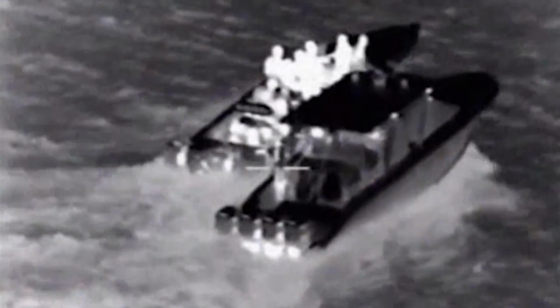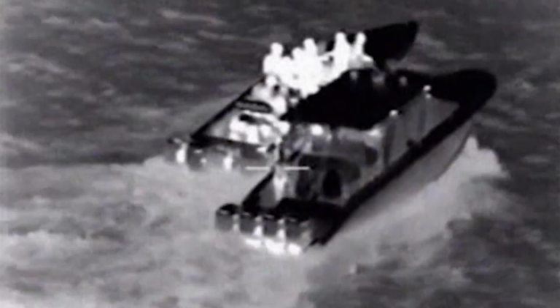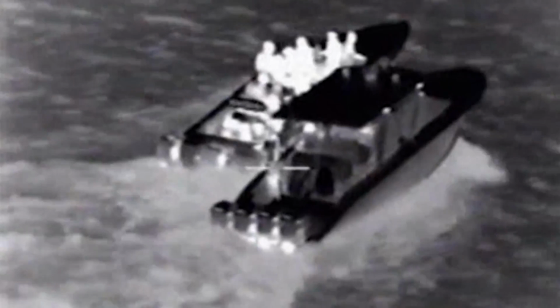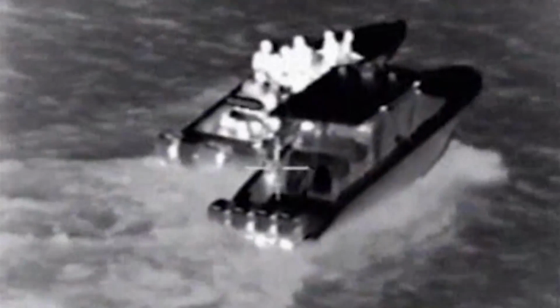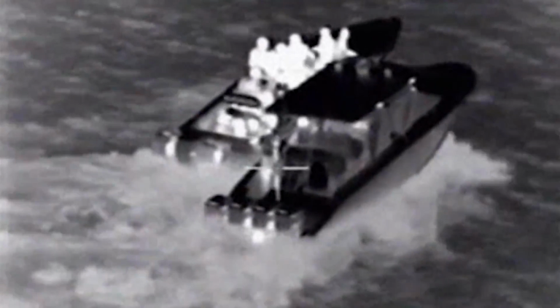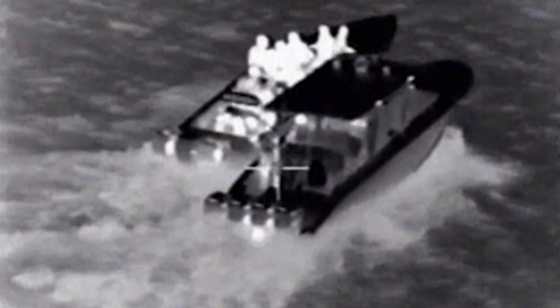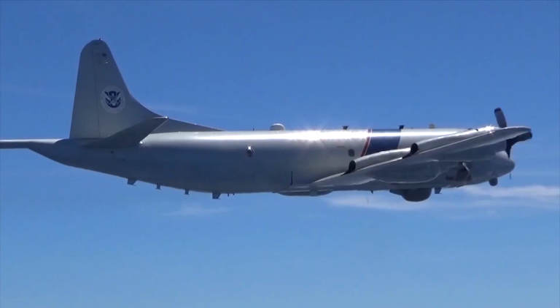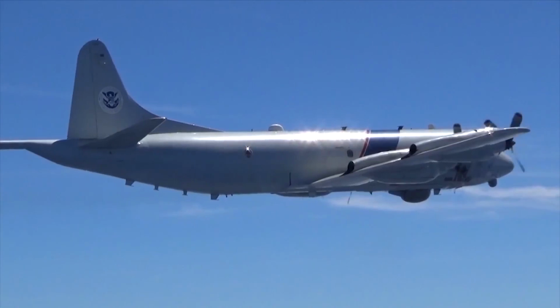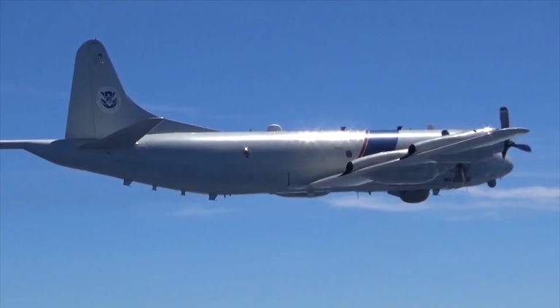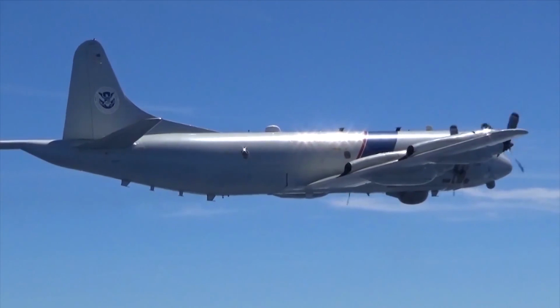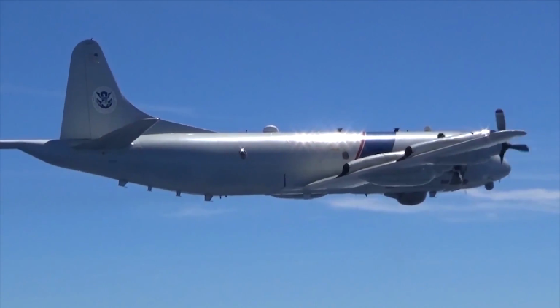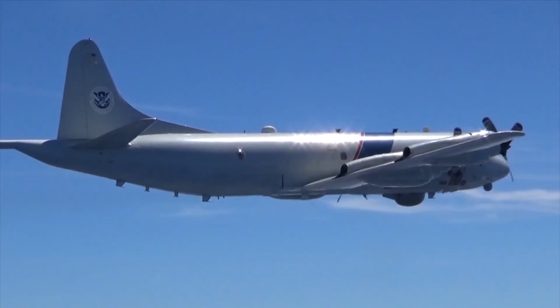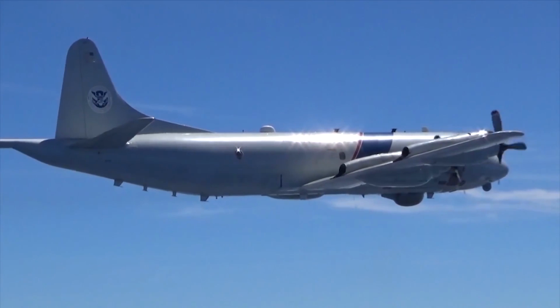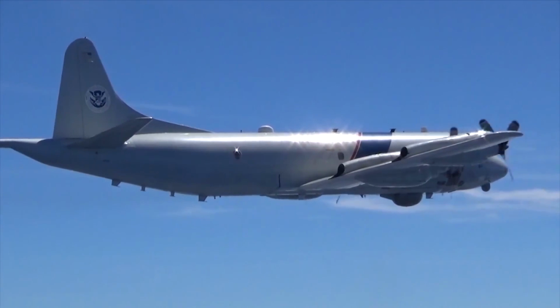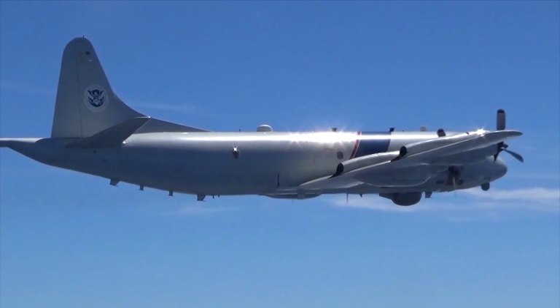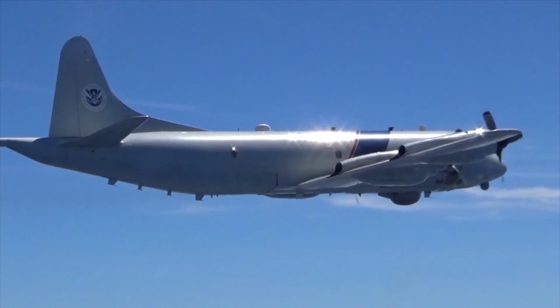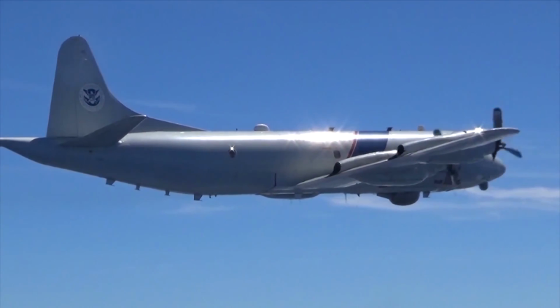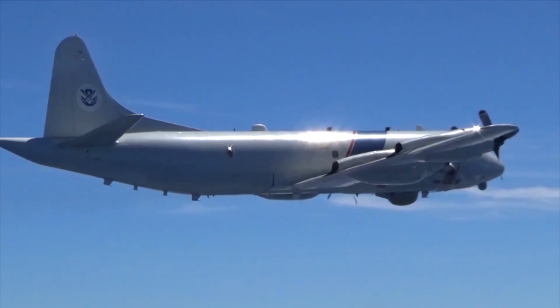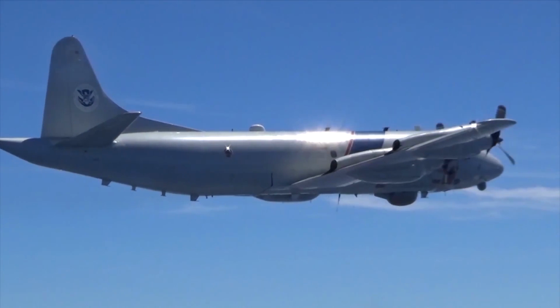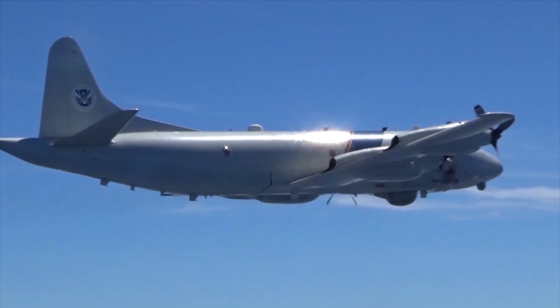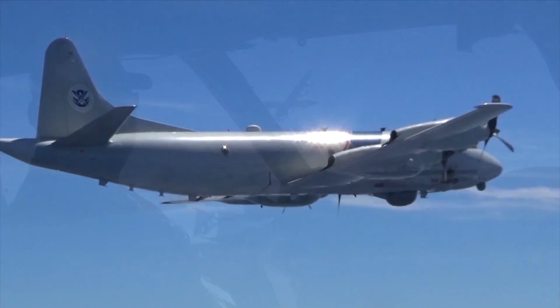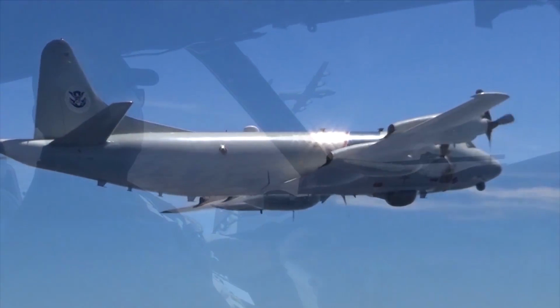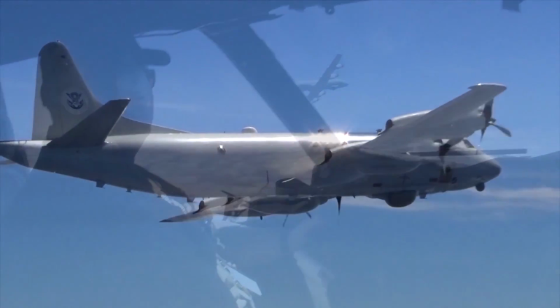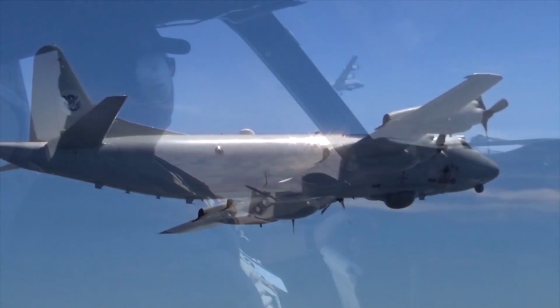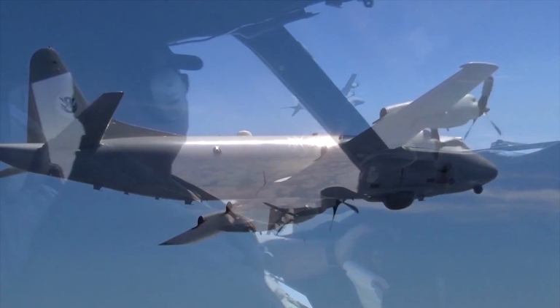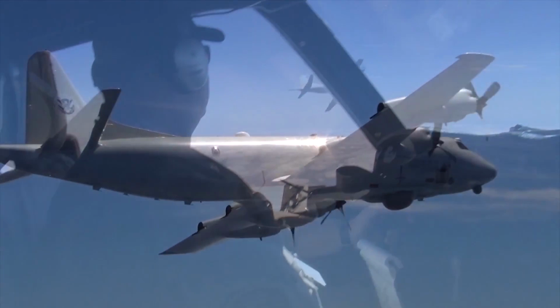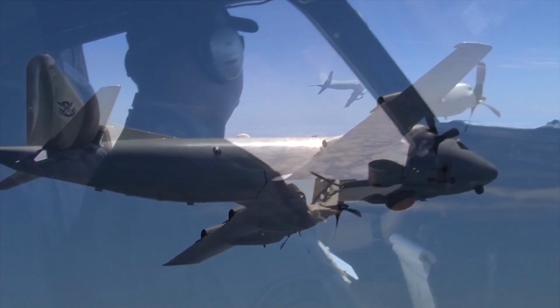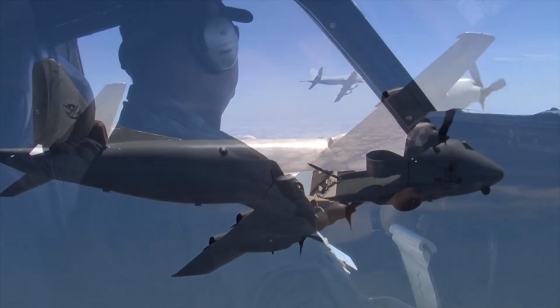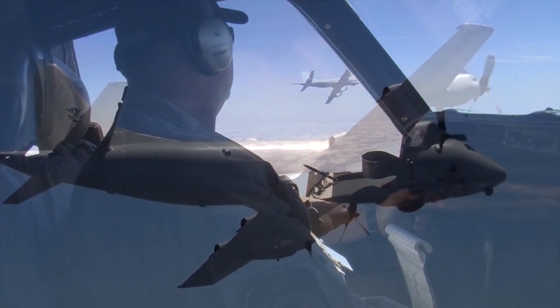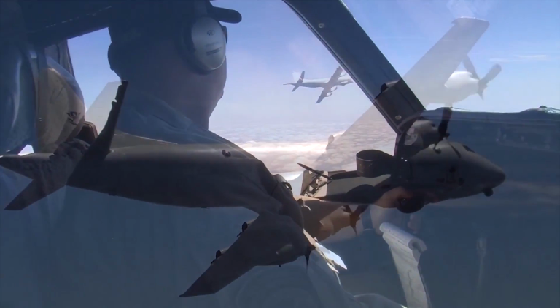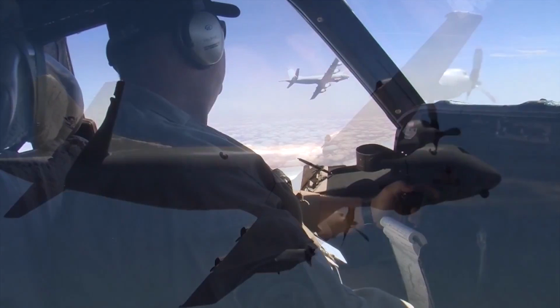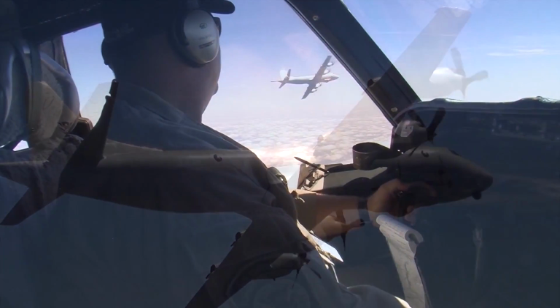The tool of choice? The P-3 Orion aircraft — CBP's eyes over the ocean.